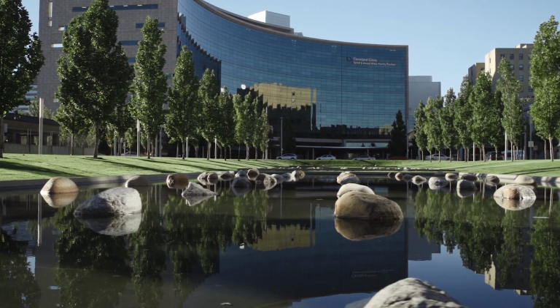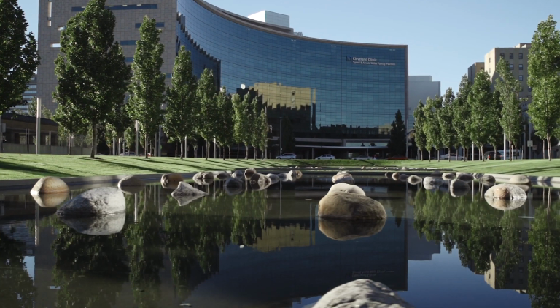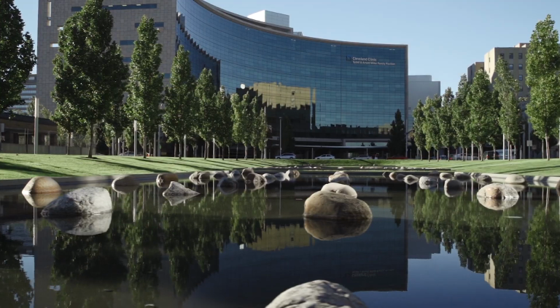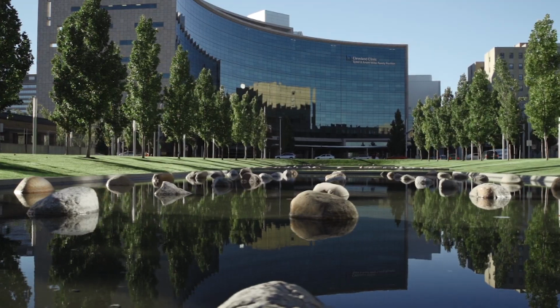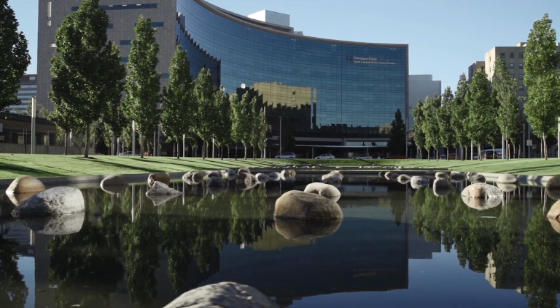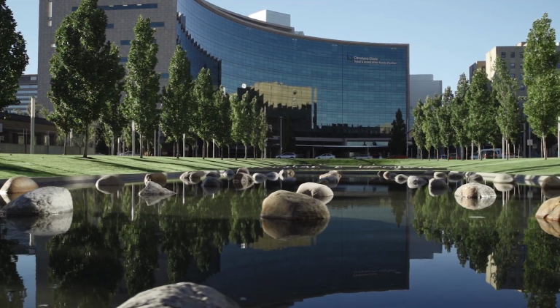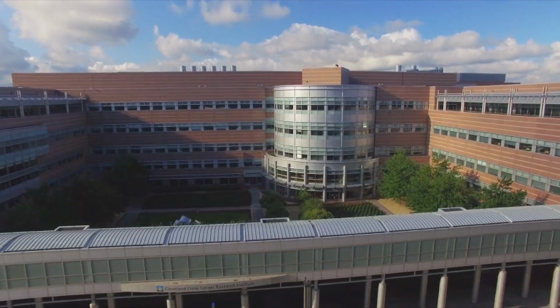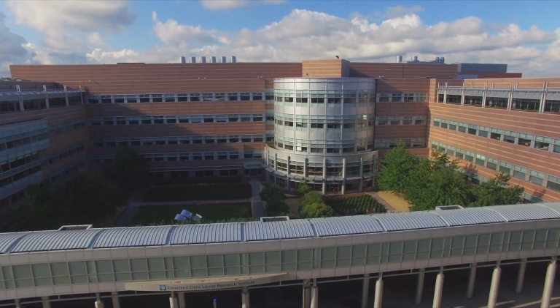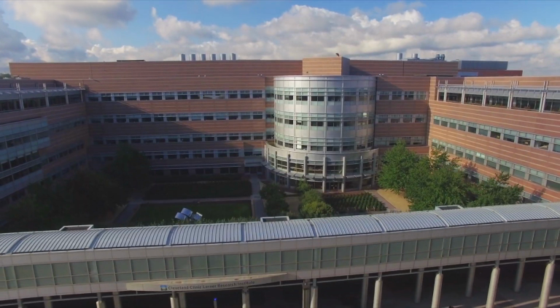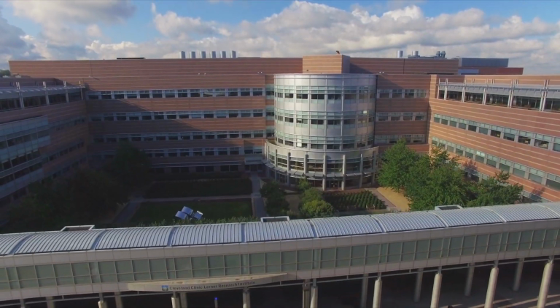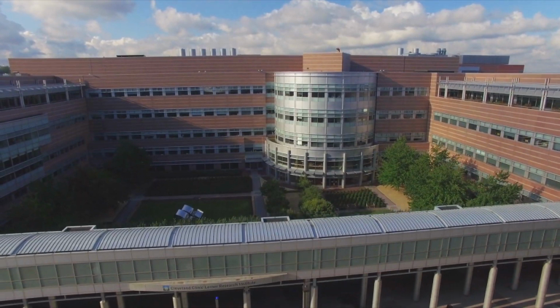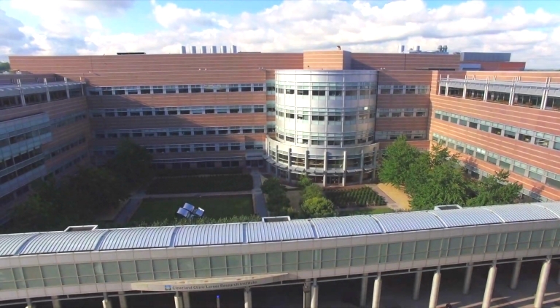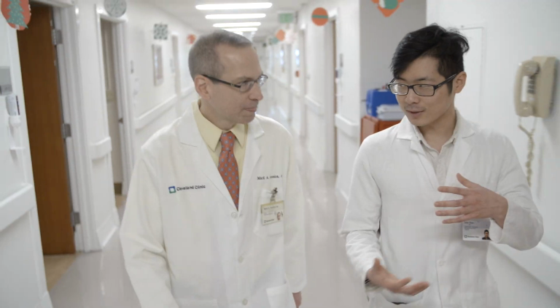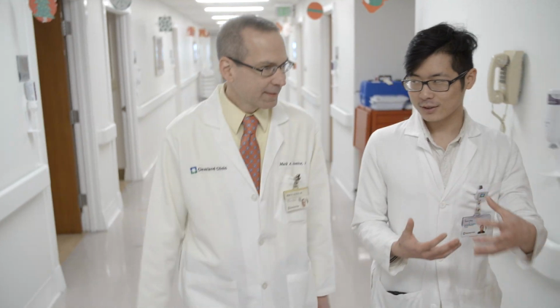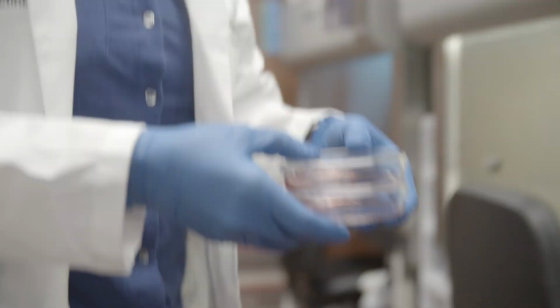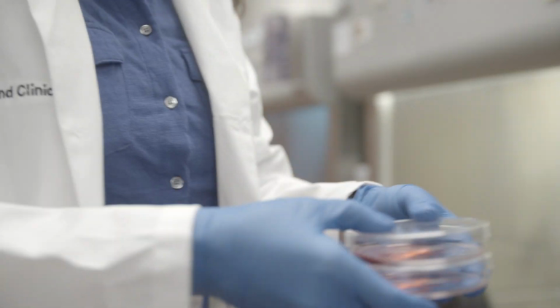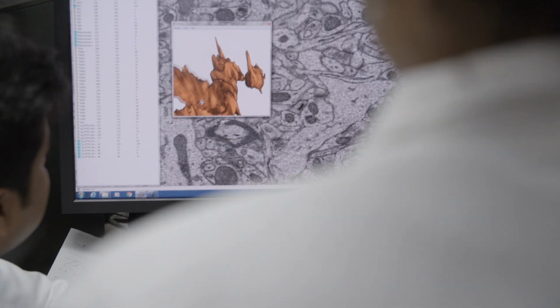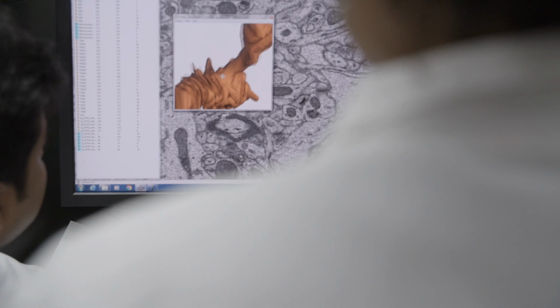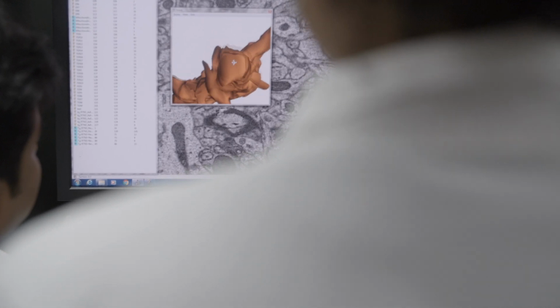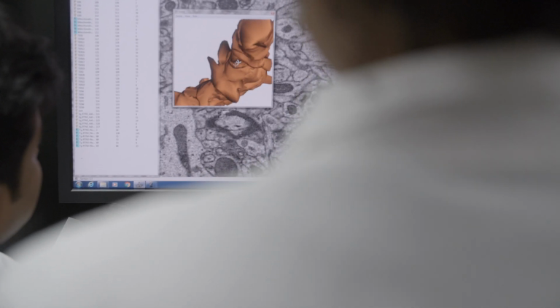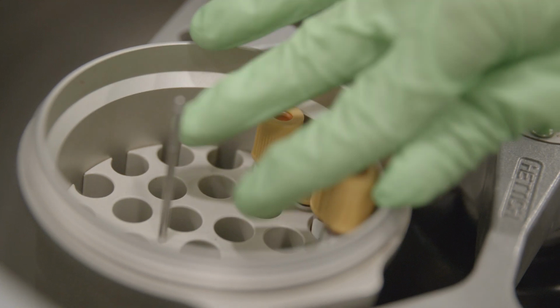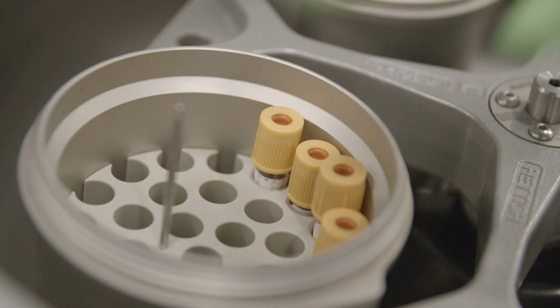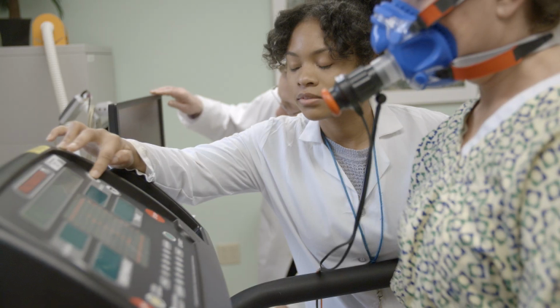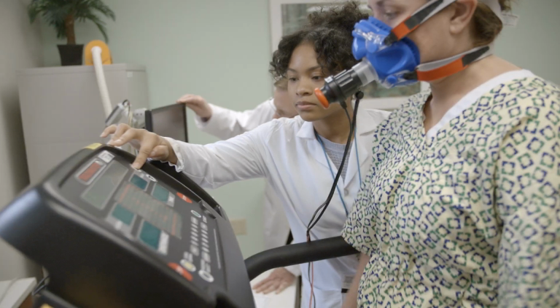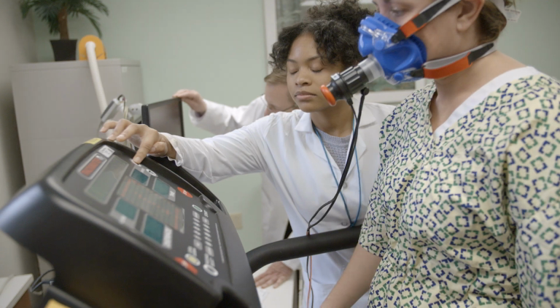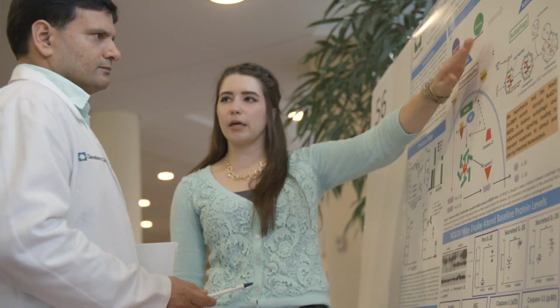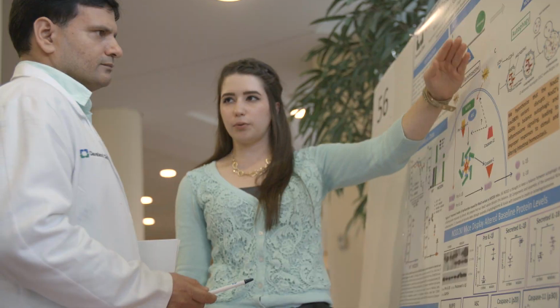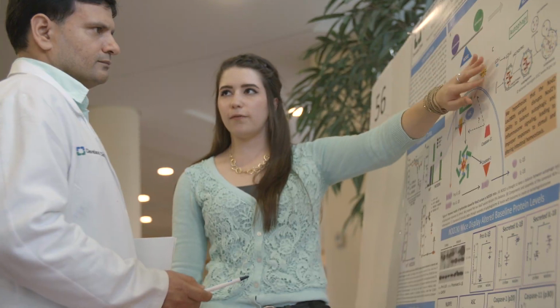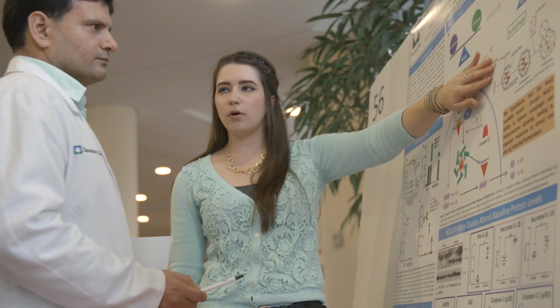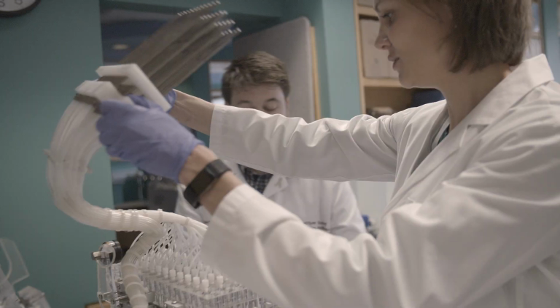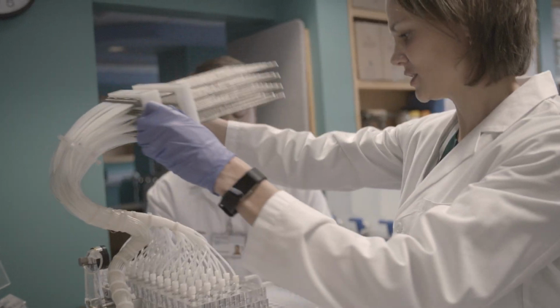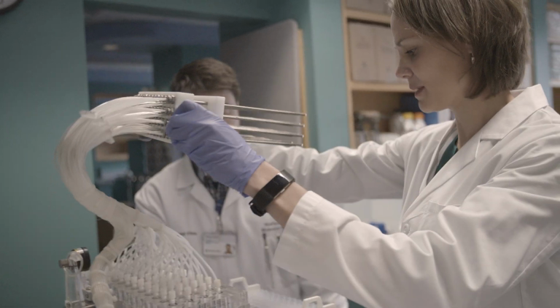Cleveland Clinic definitely has a world-renowned reputation. It's extremely inspiring to see all of the wonderful research that's being done here.